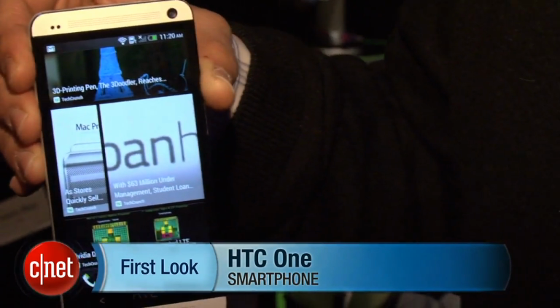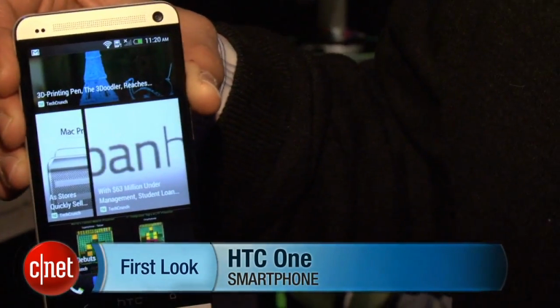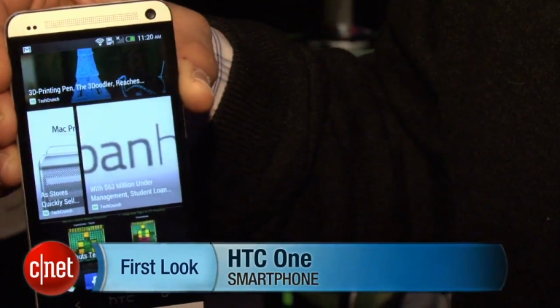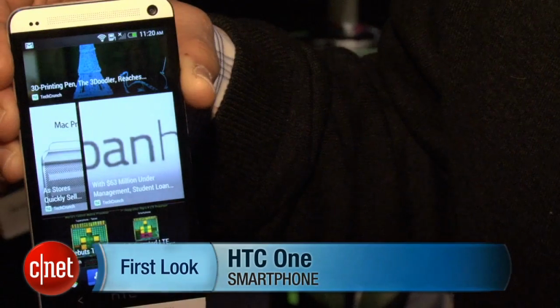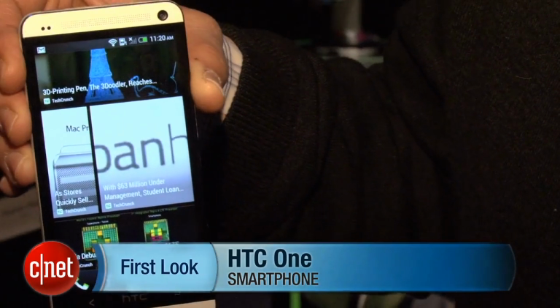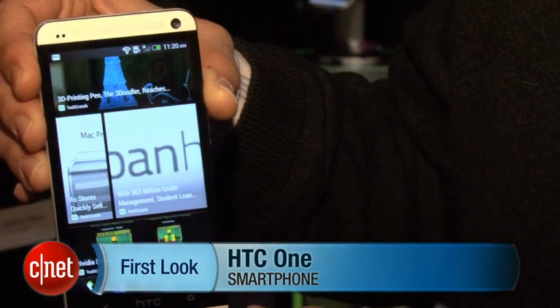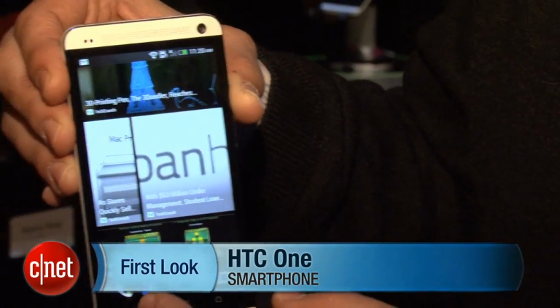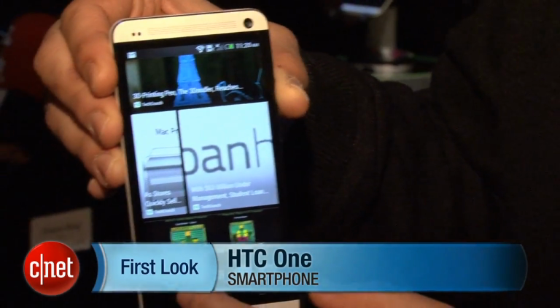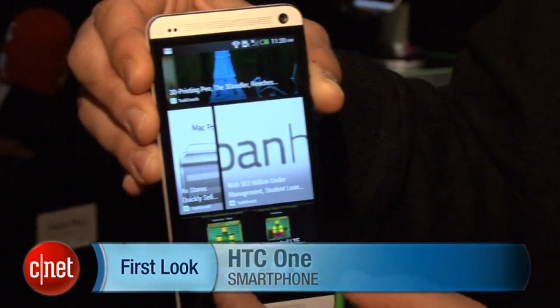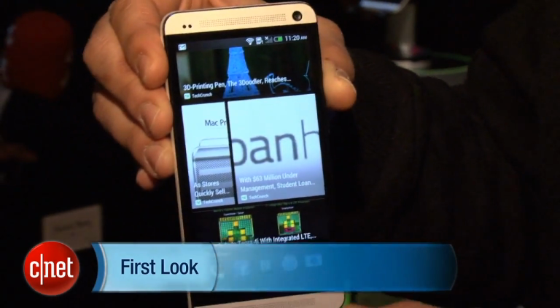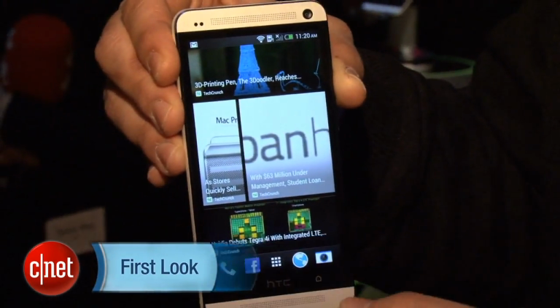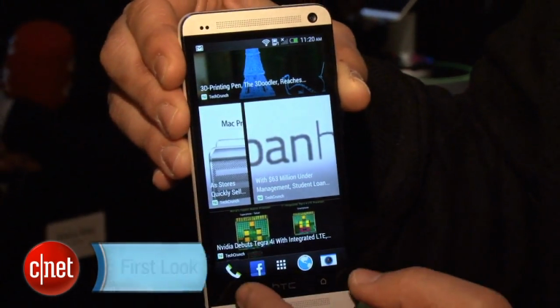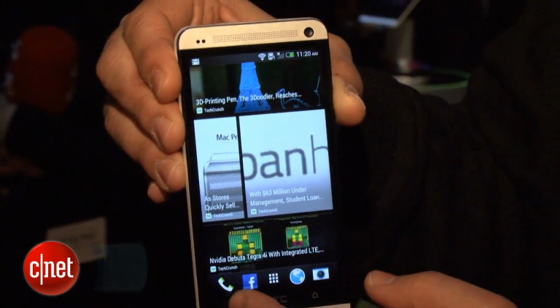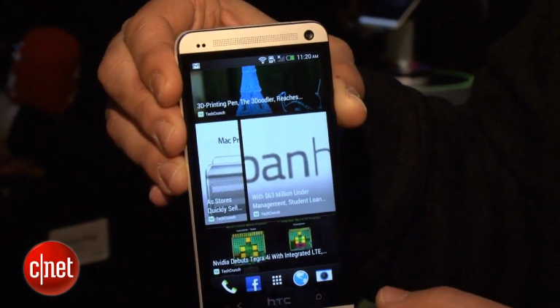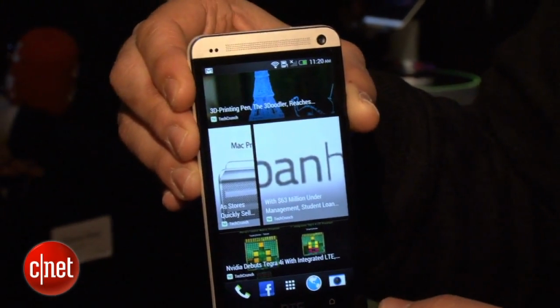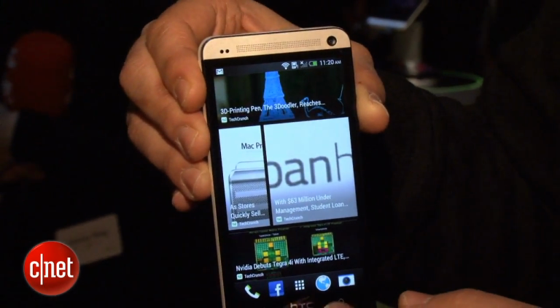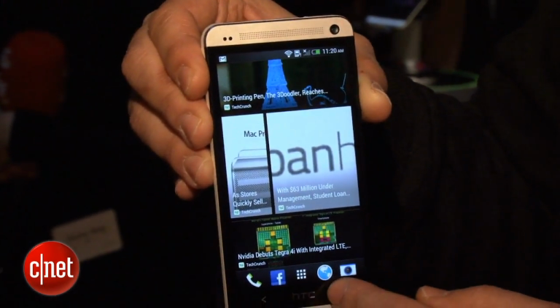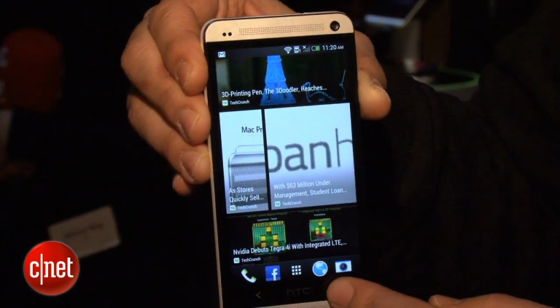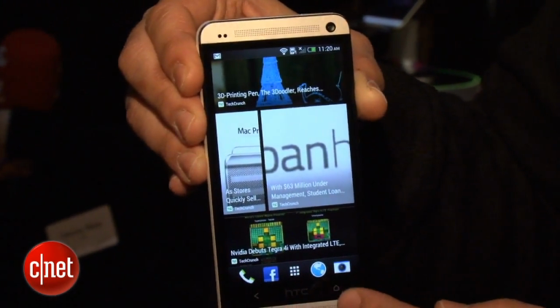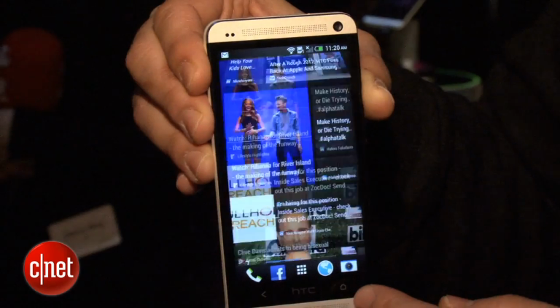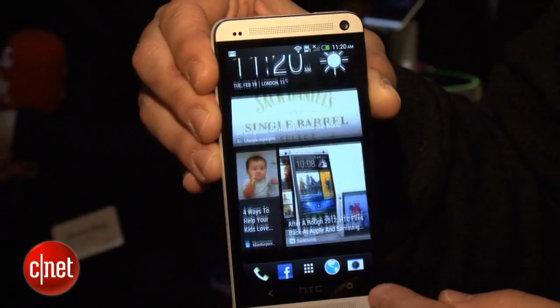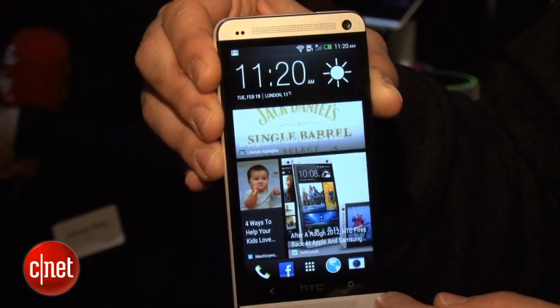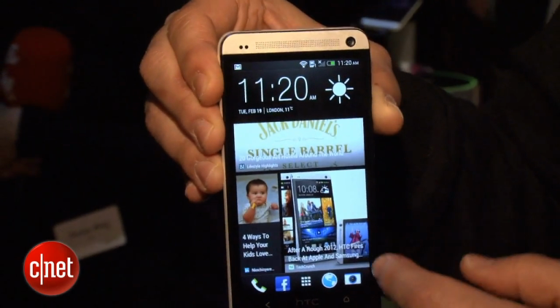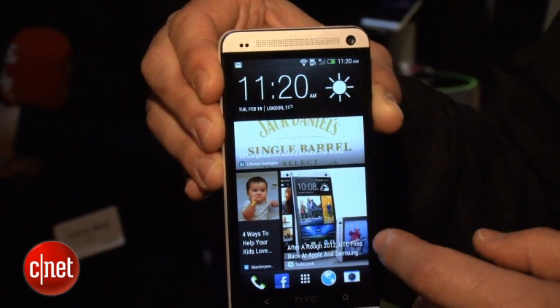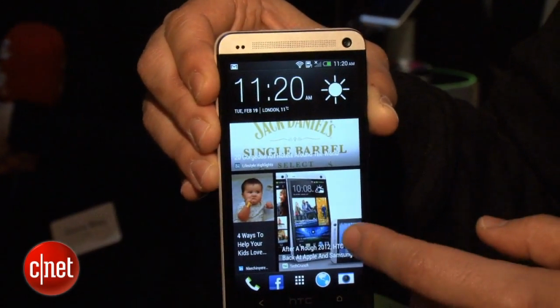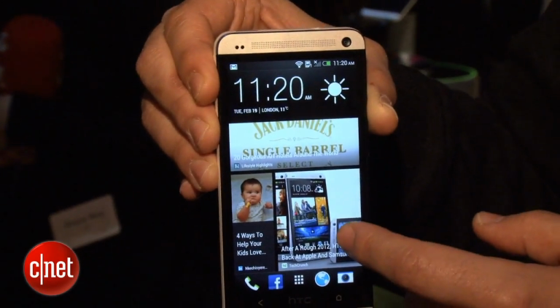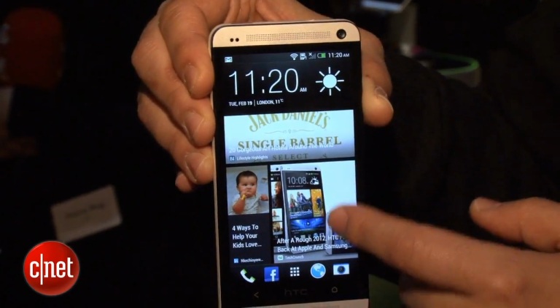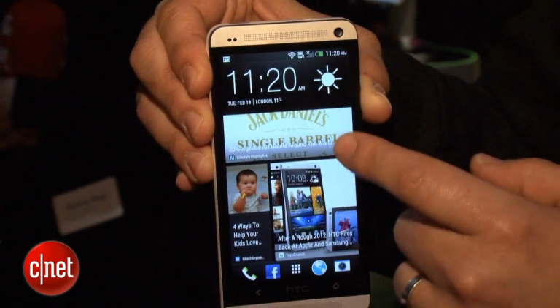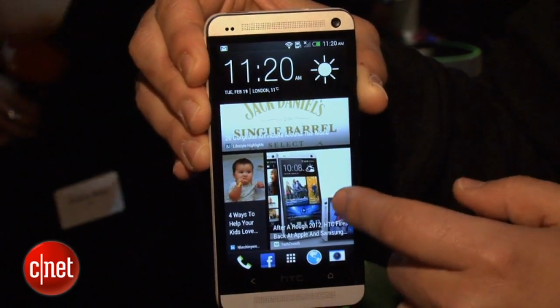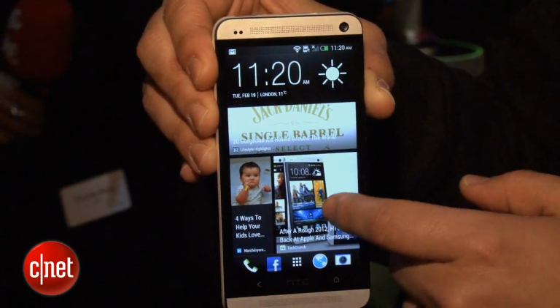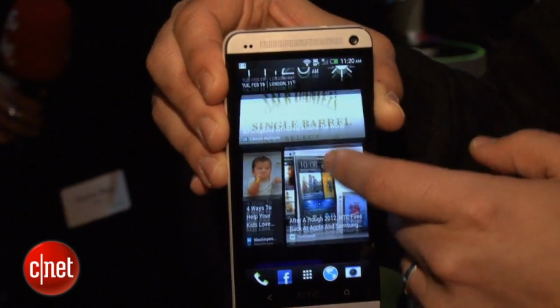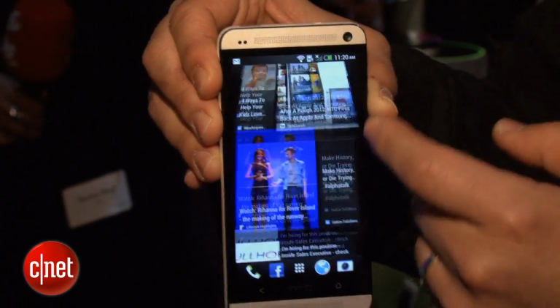As you can tell, this is a very nicely styled device. It has a large 4.7-inch screen.